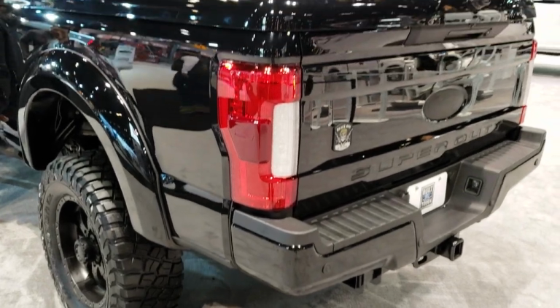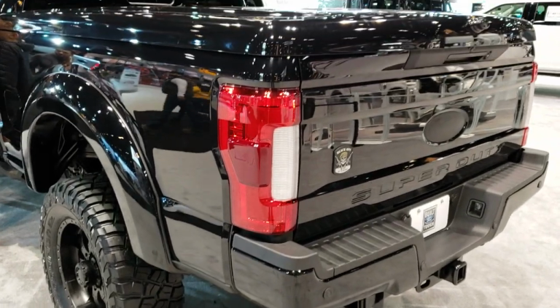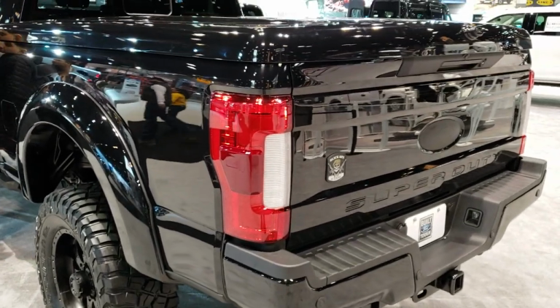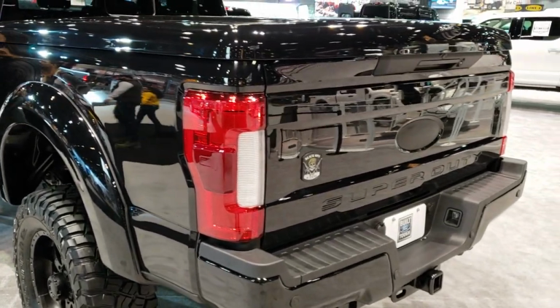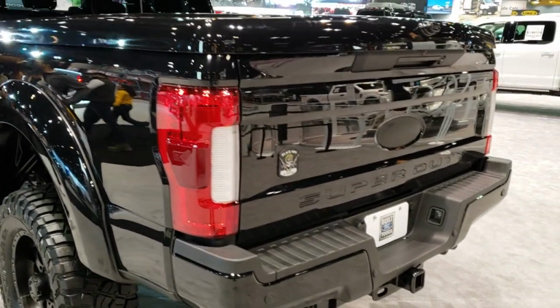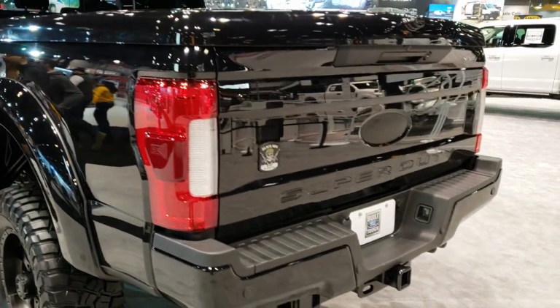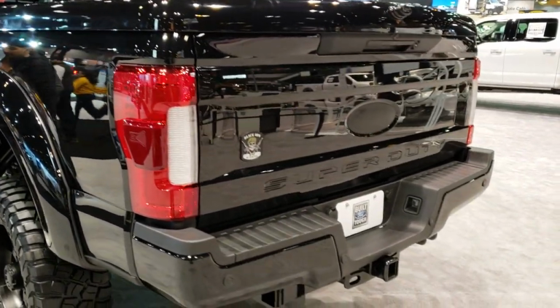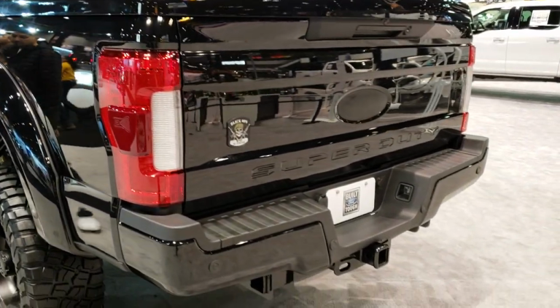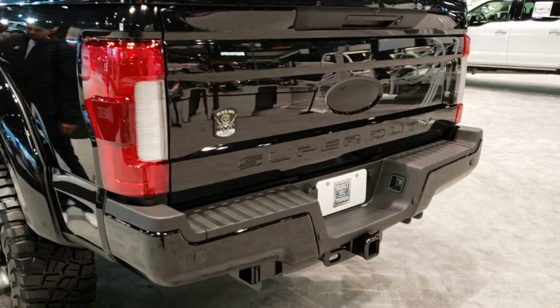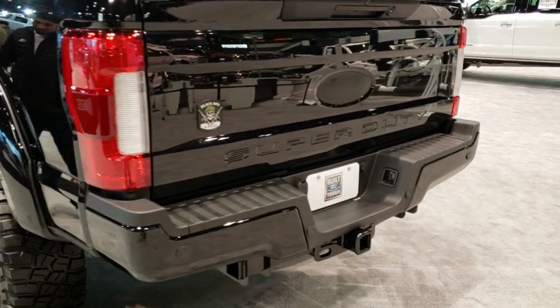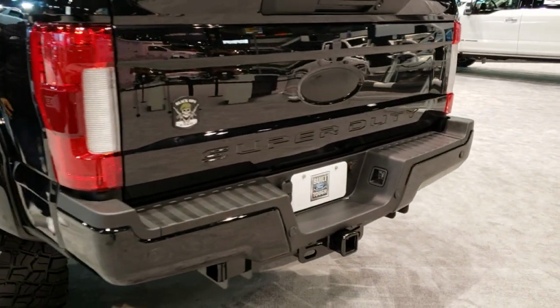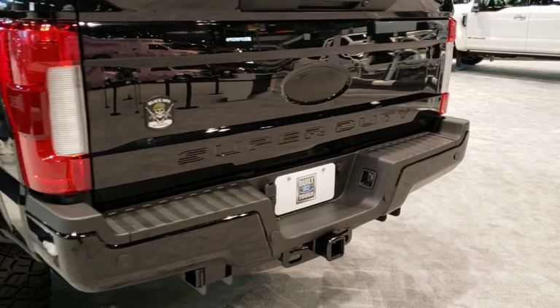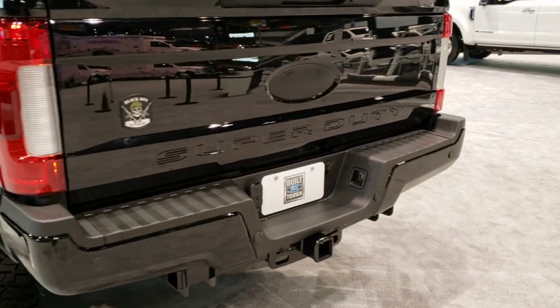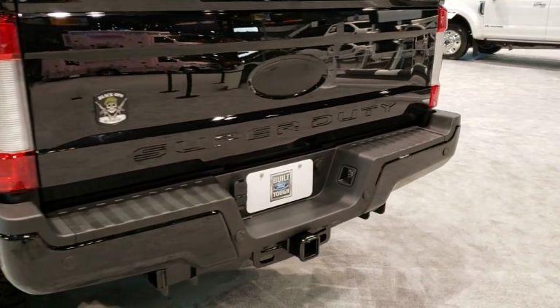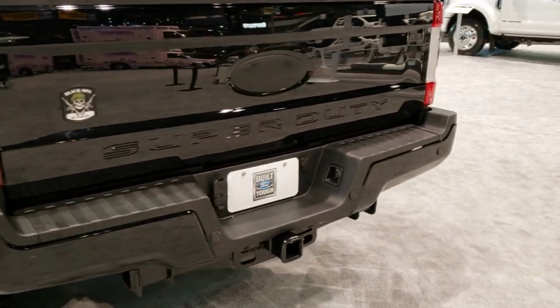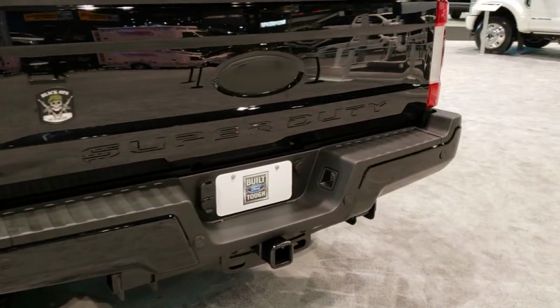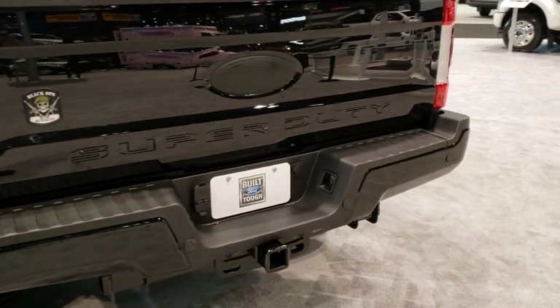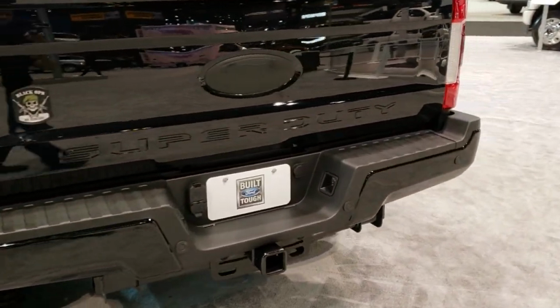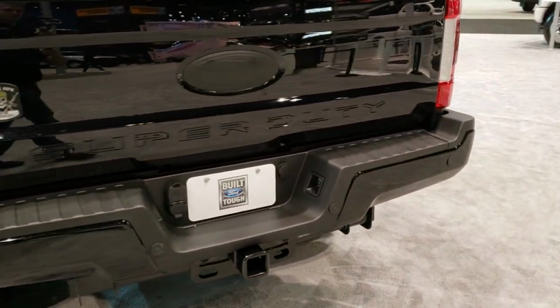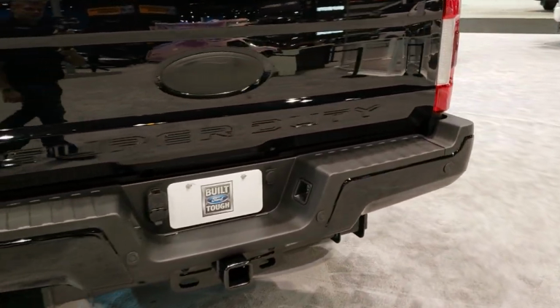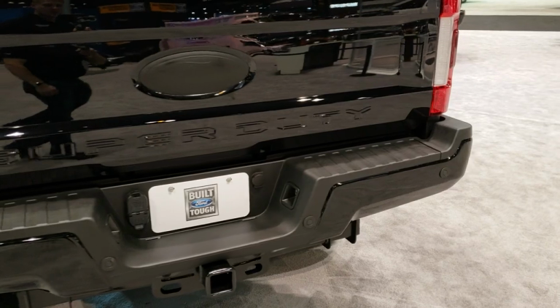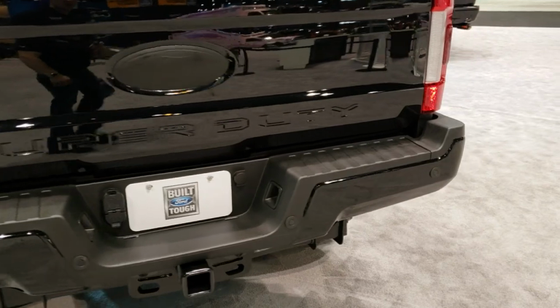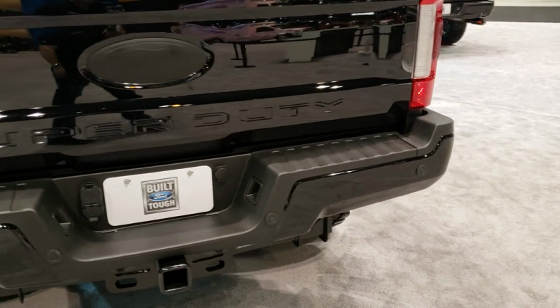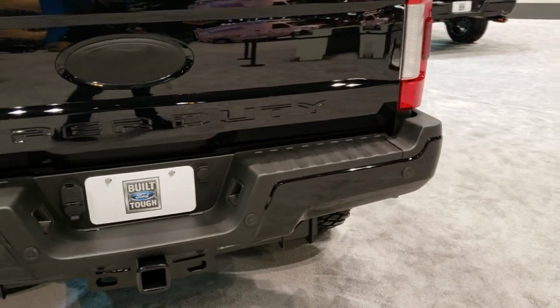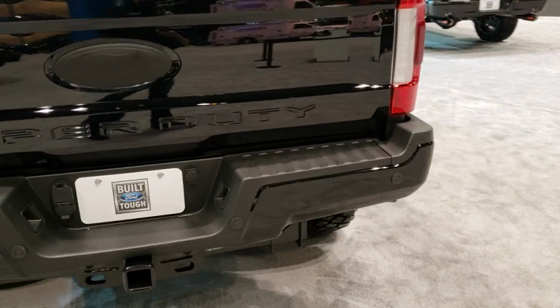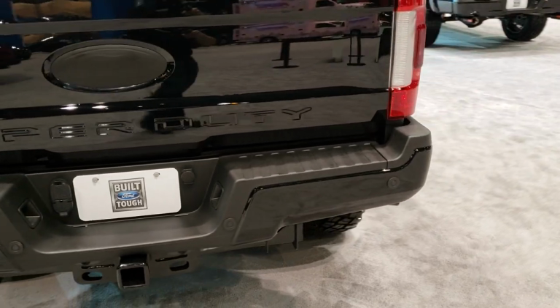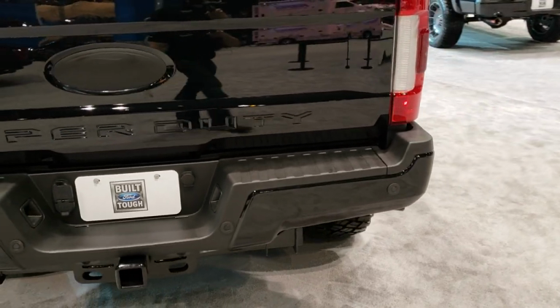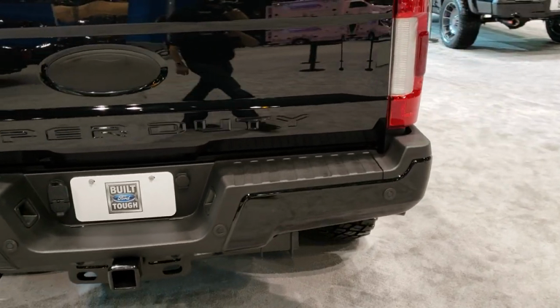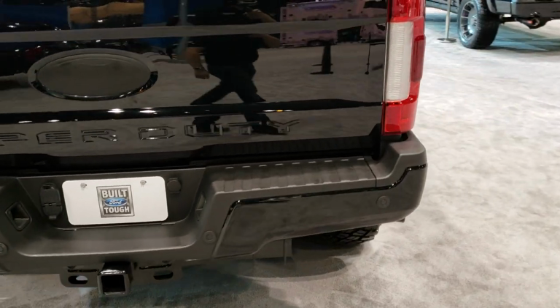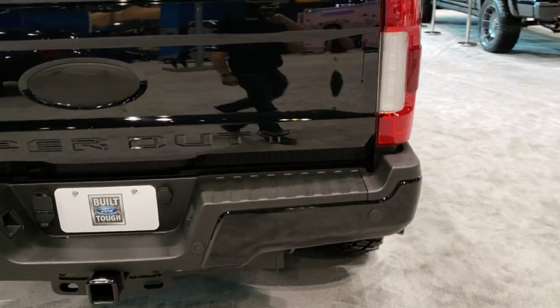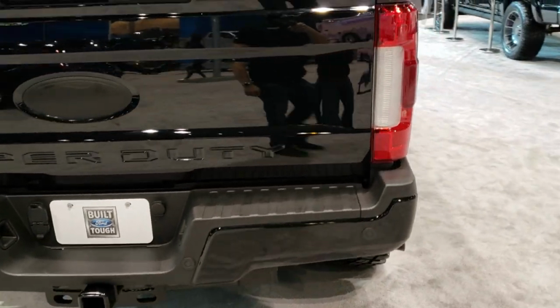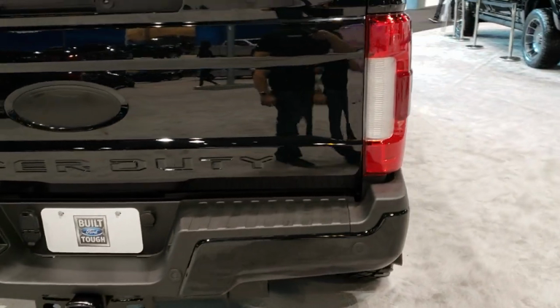A lot of people have been checking this truck out, so I figured maybe they could watch it later if they wanted to check it out on YouTube.